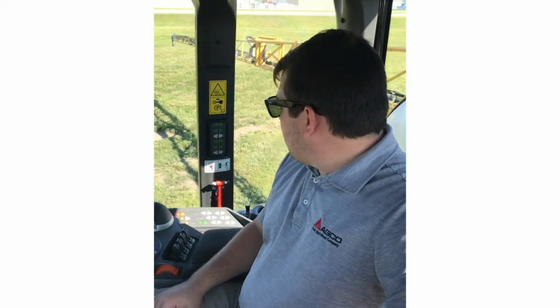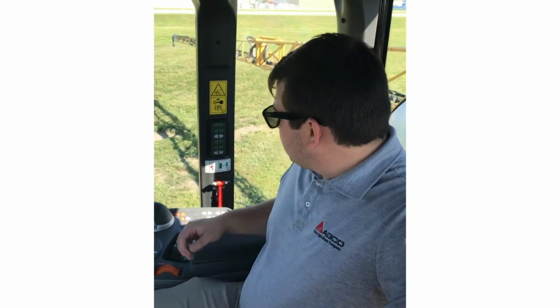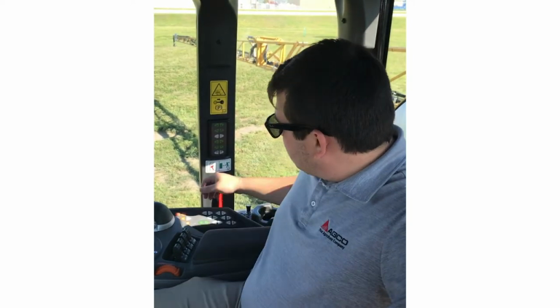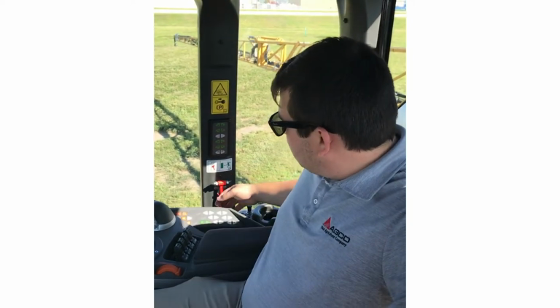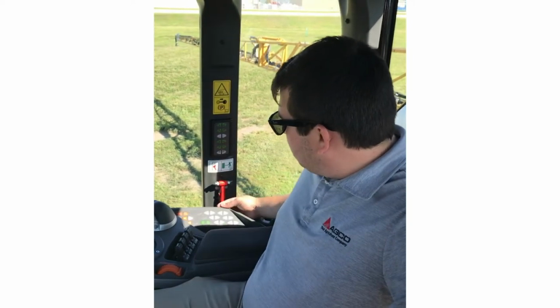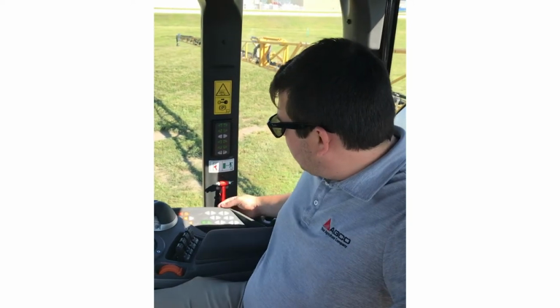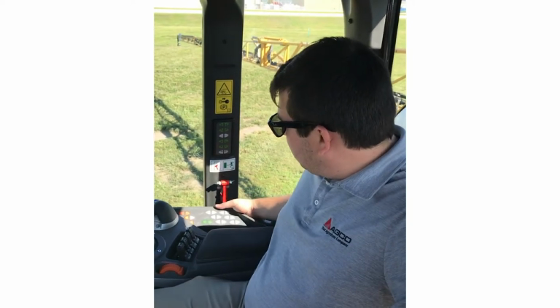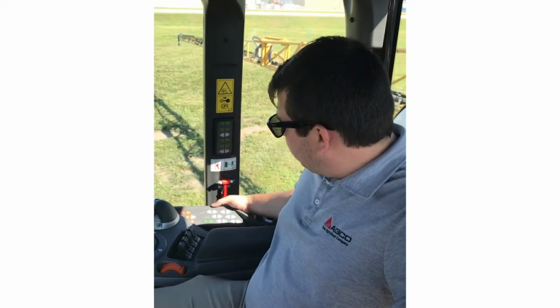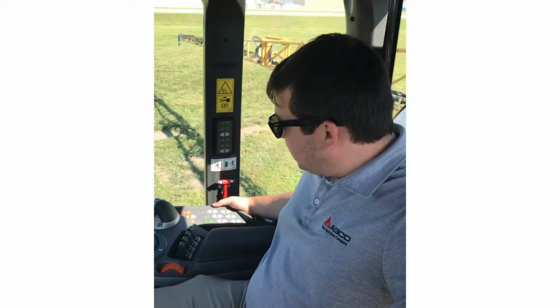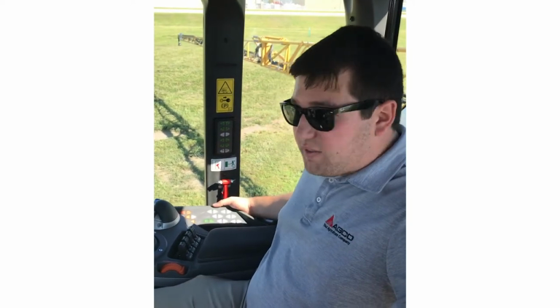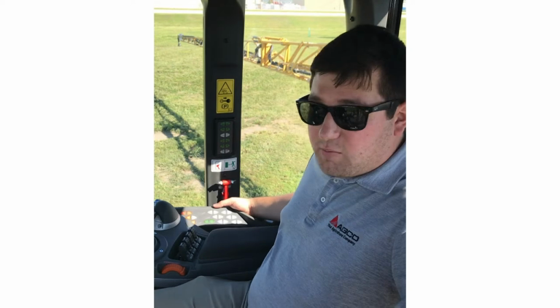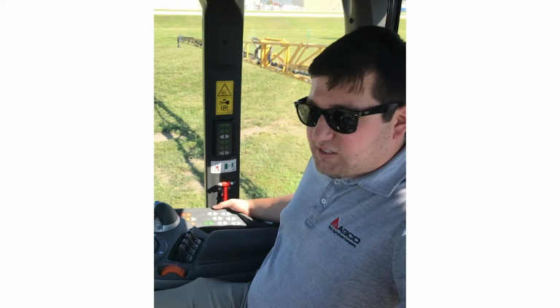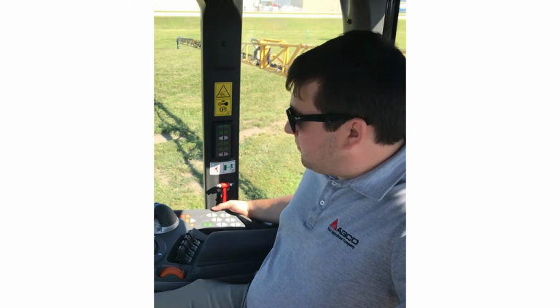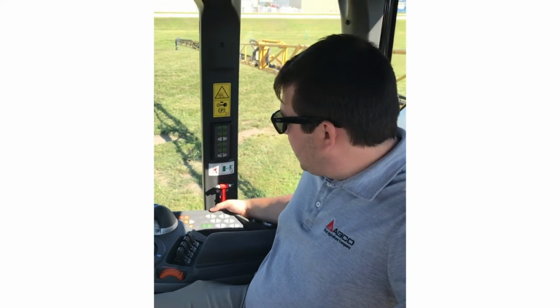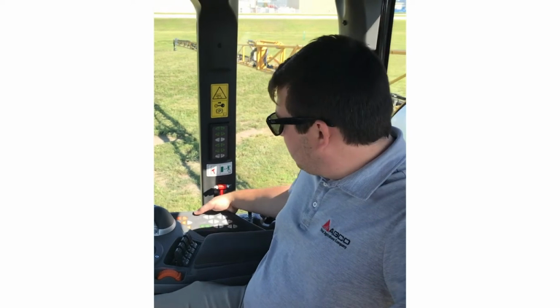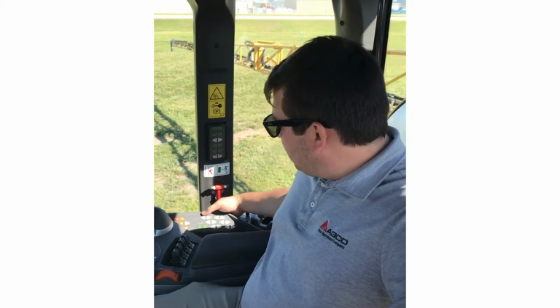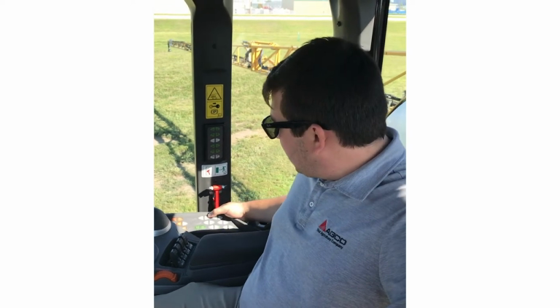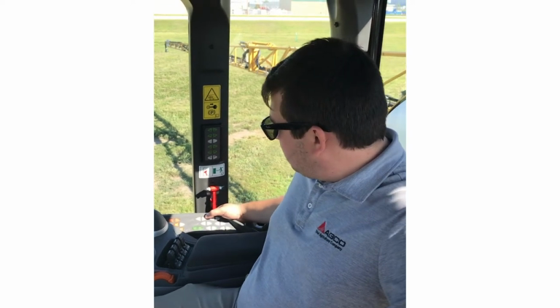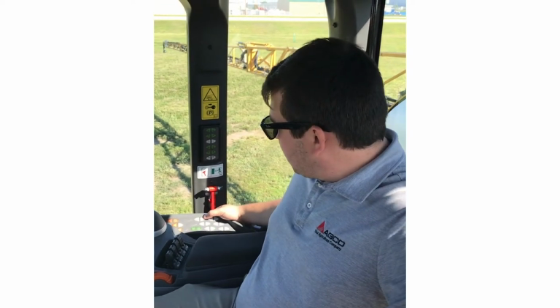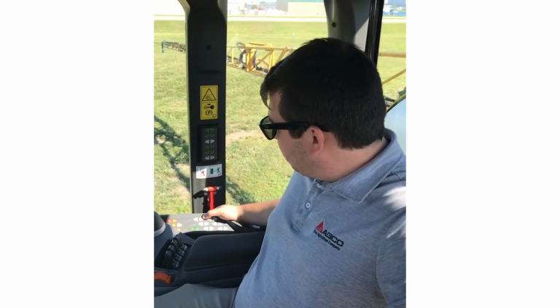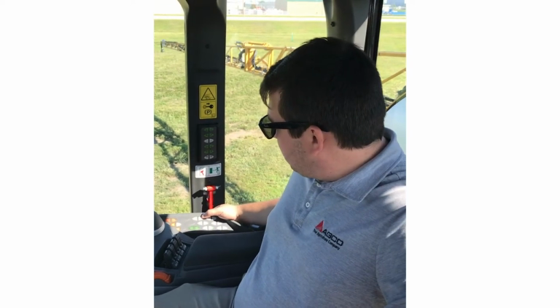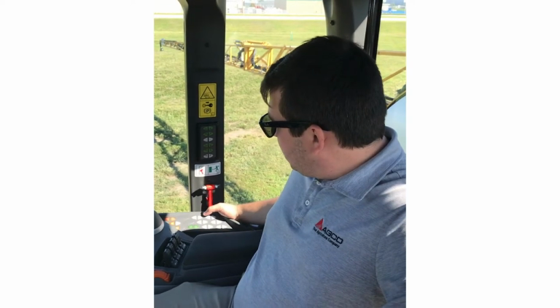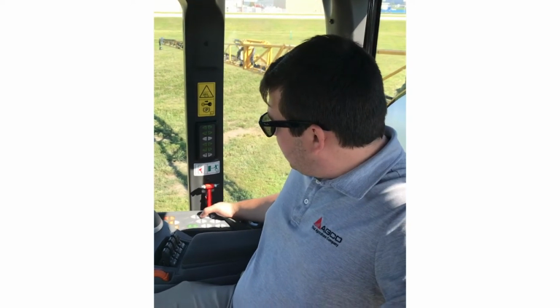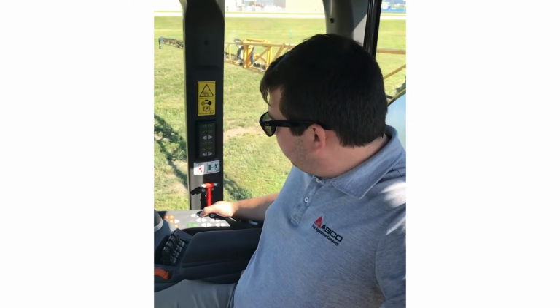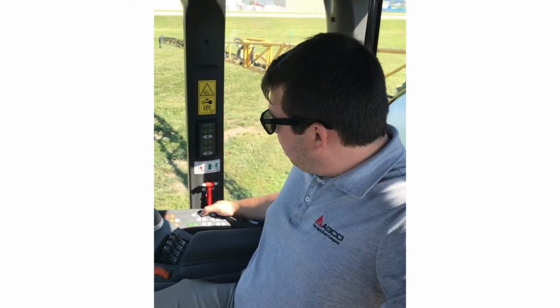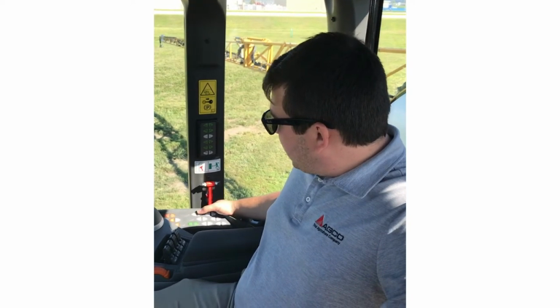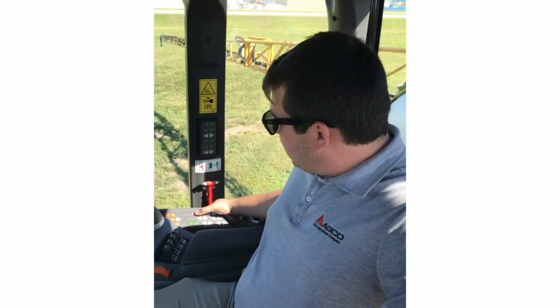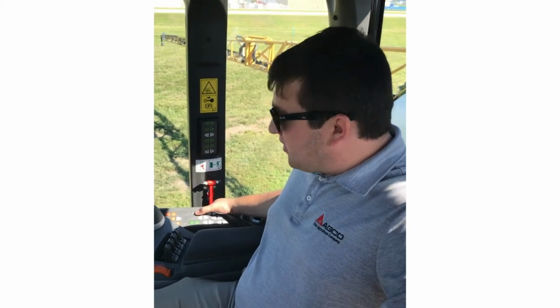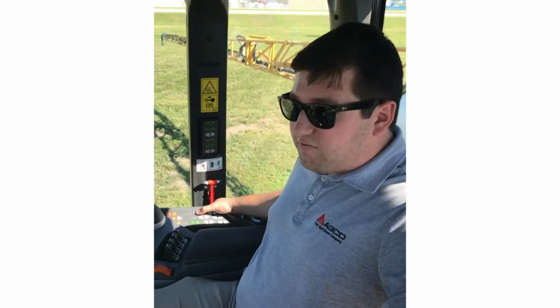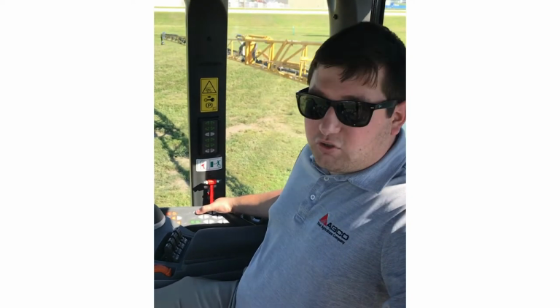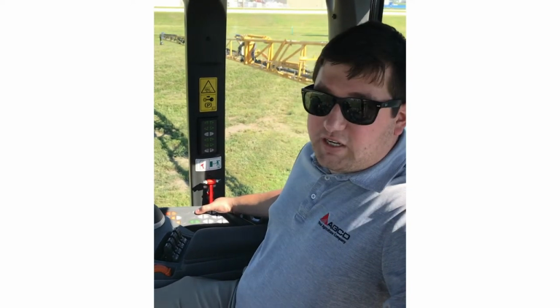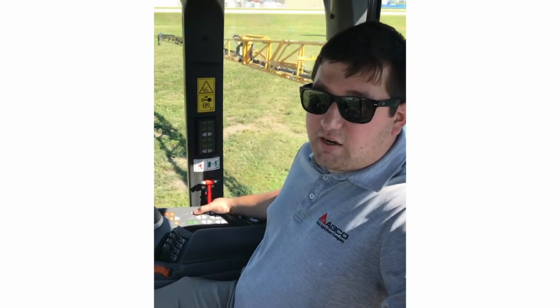That's going to be located over here on the armrest keypad, third column top row. You have fold out and then fold in here.